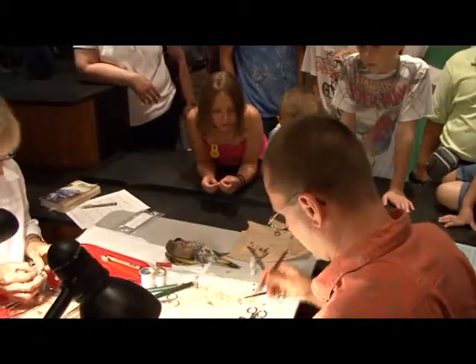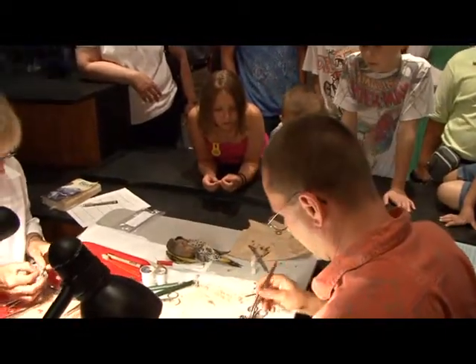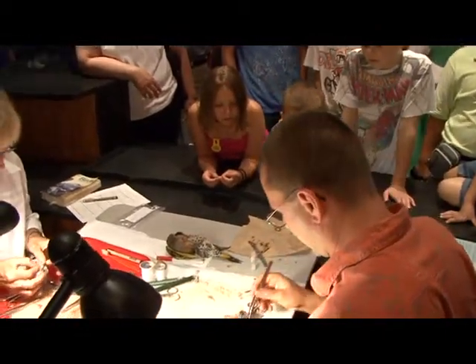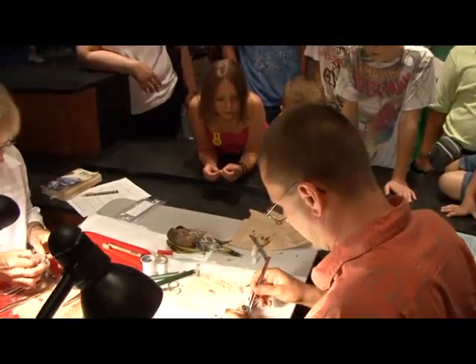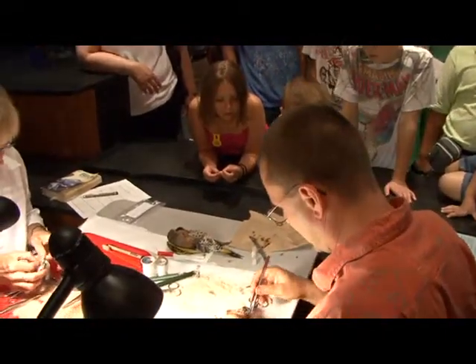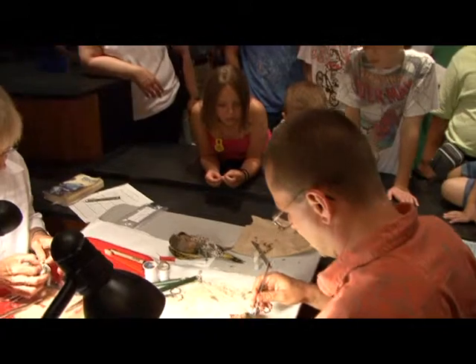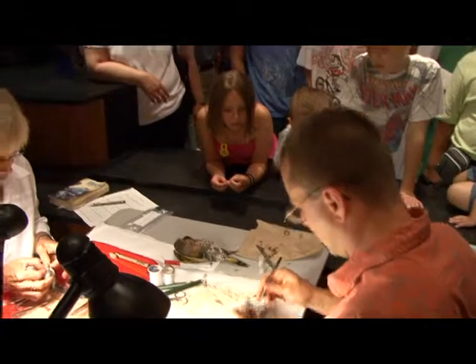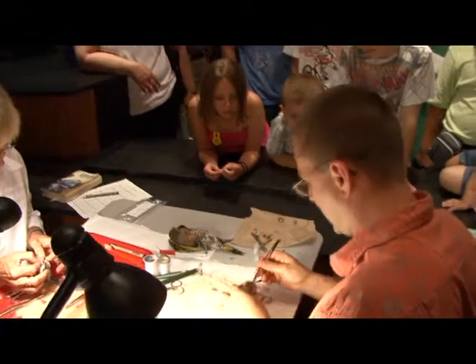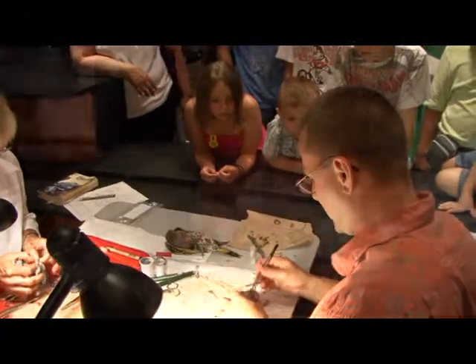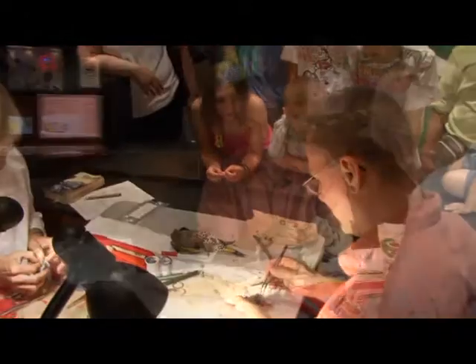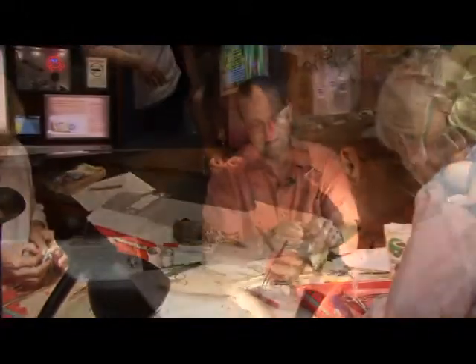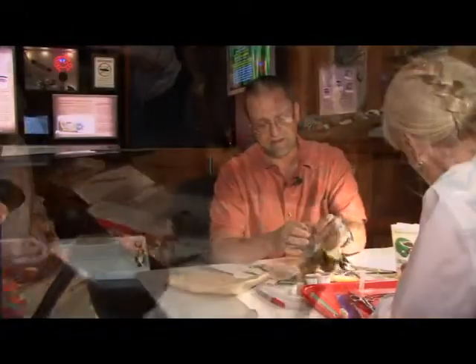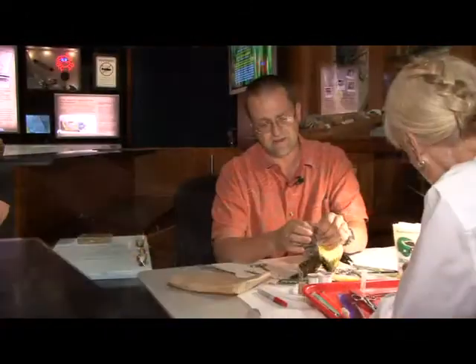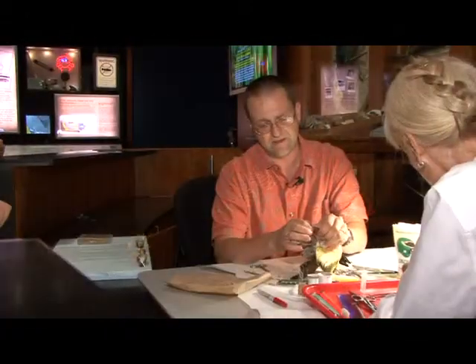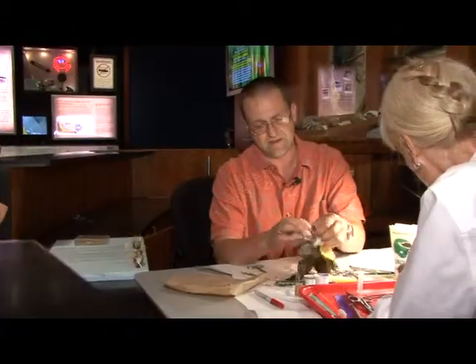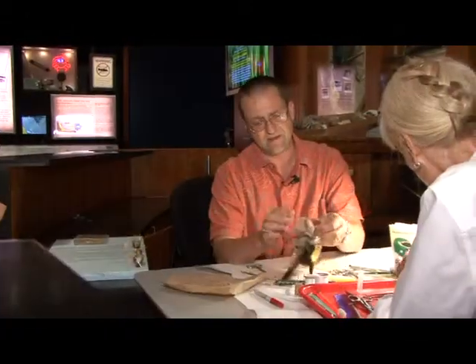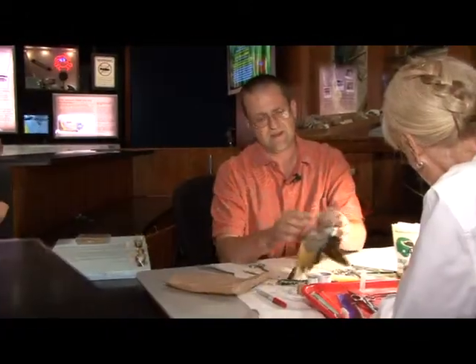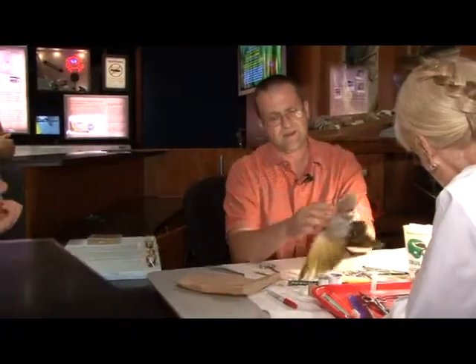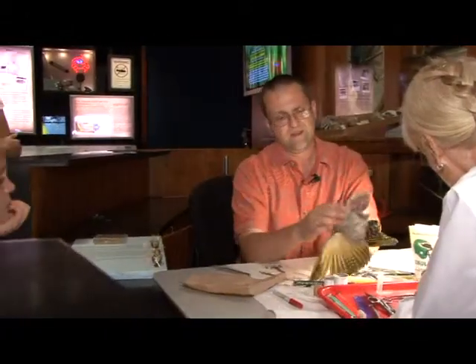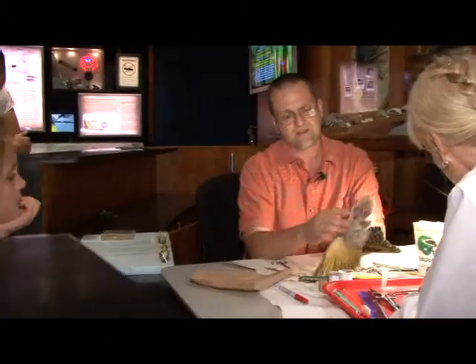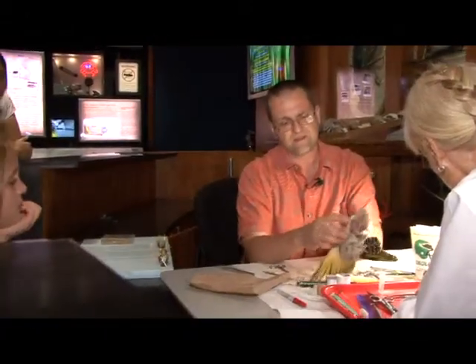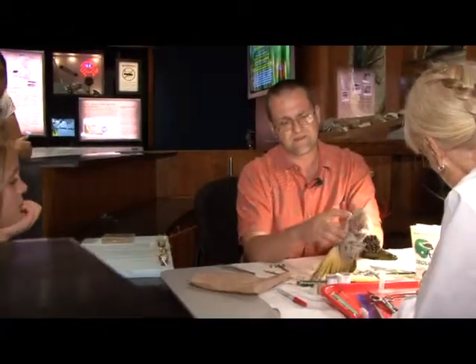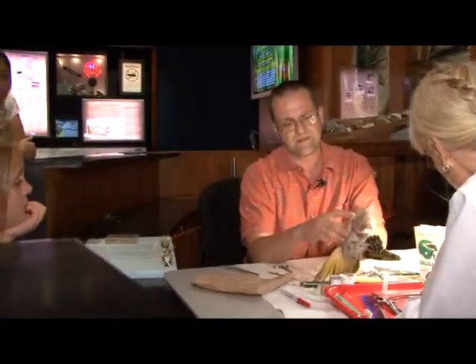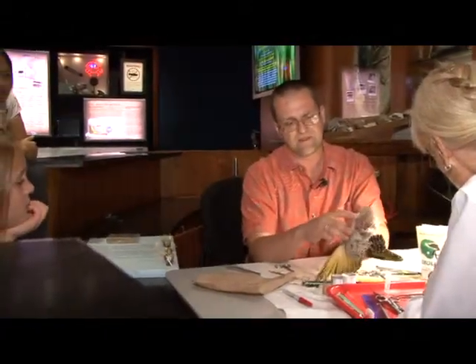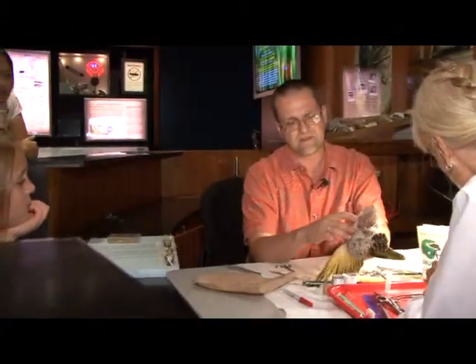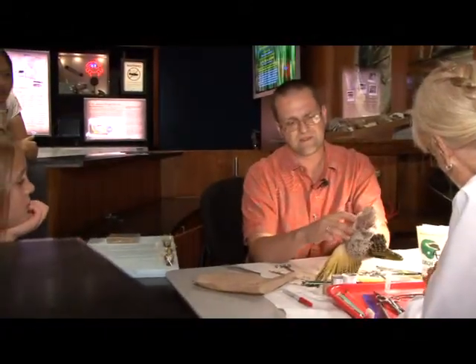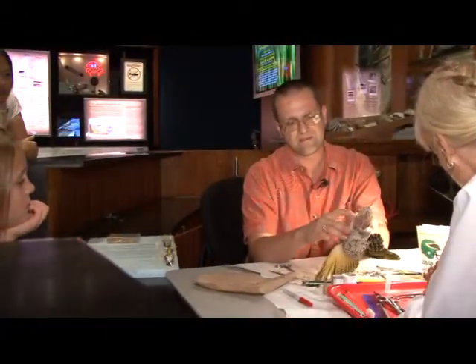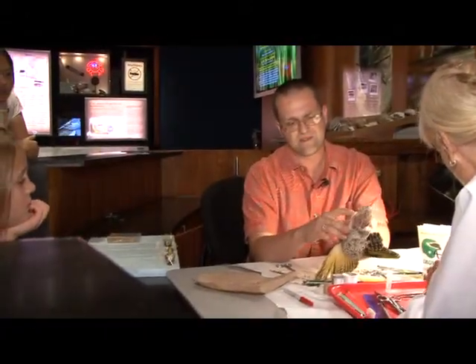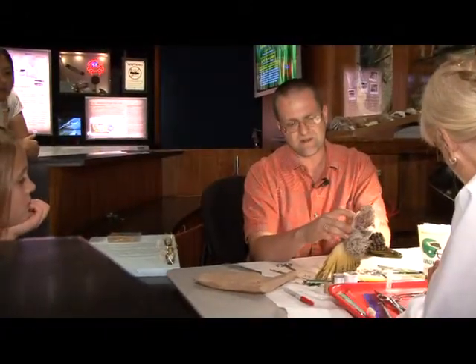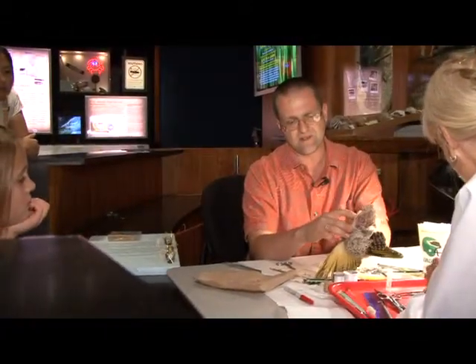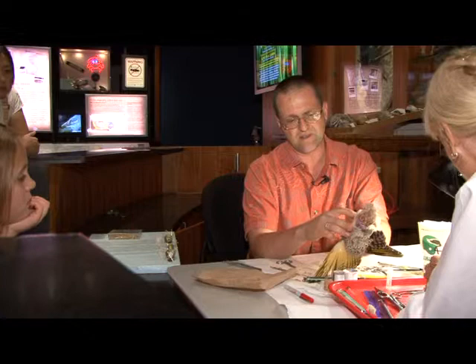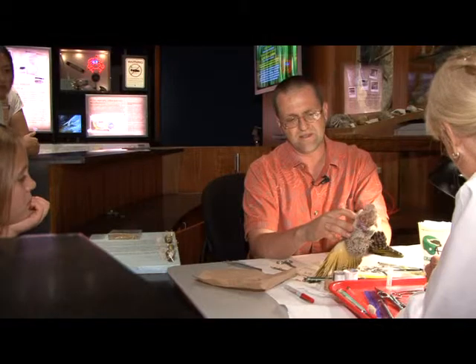This is something that we do on a very regular basis here in ornithology — preparing and adding specimens to the collection.